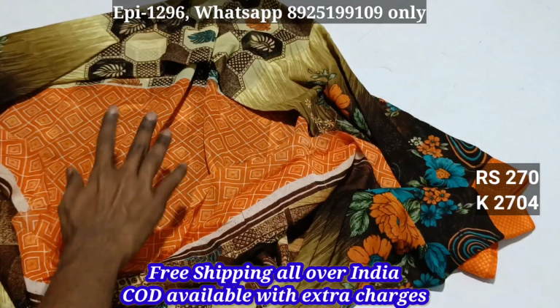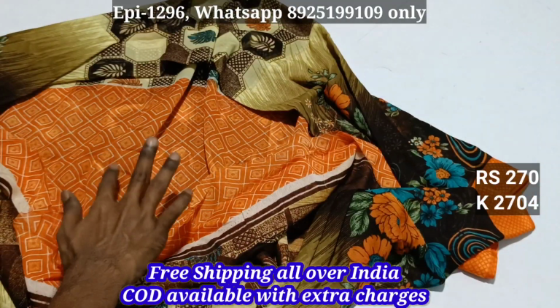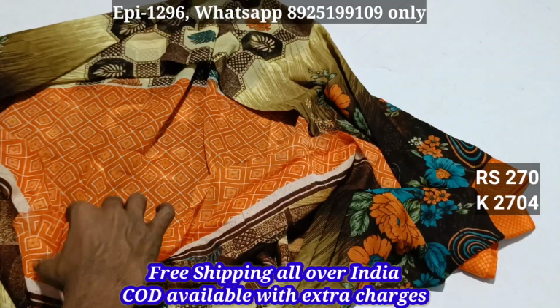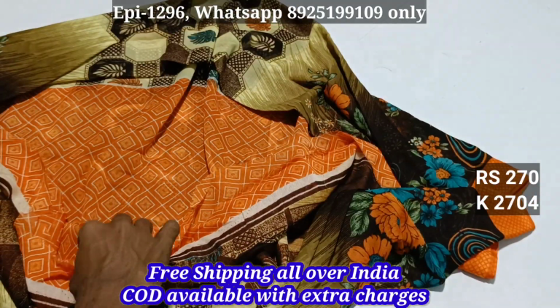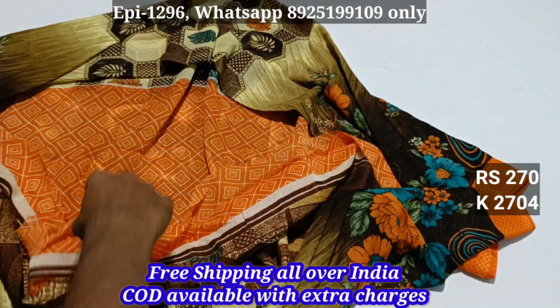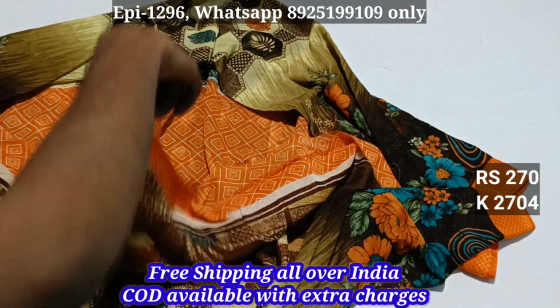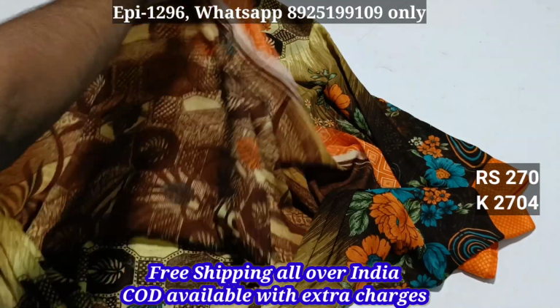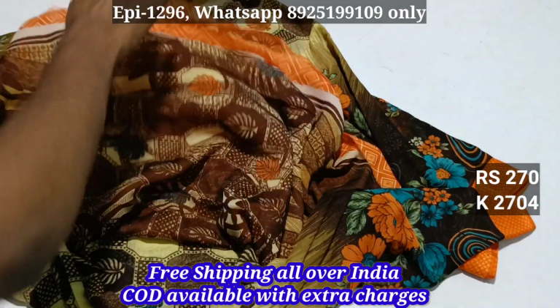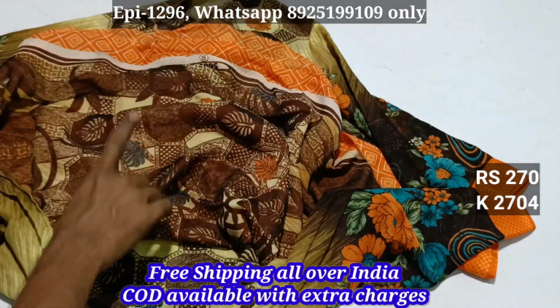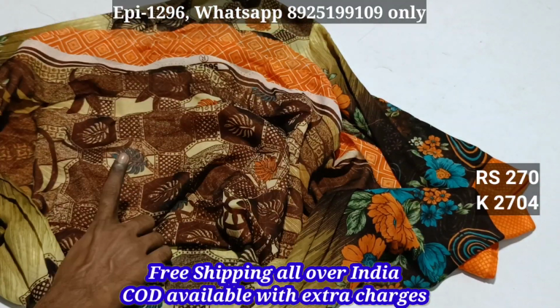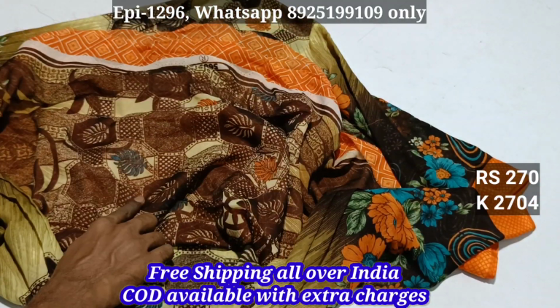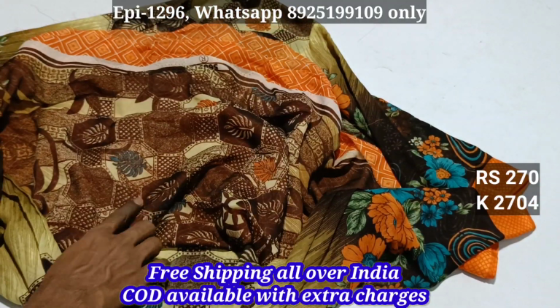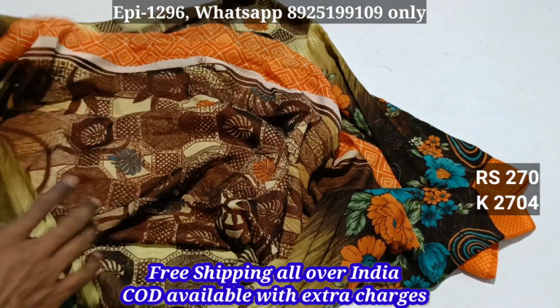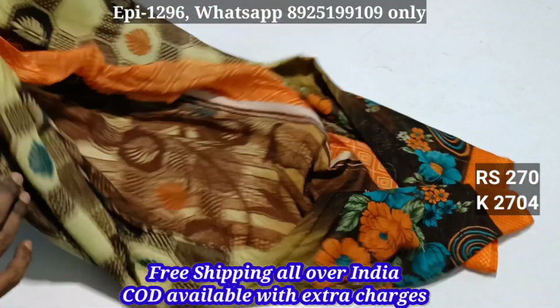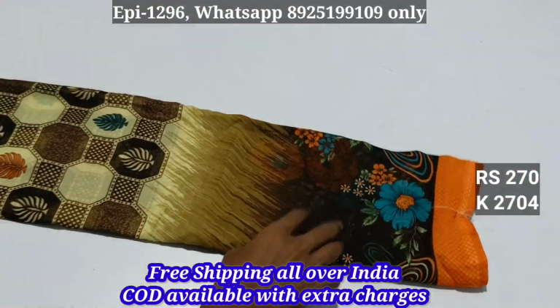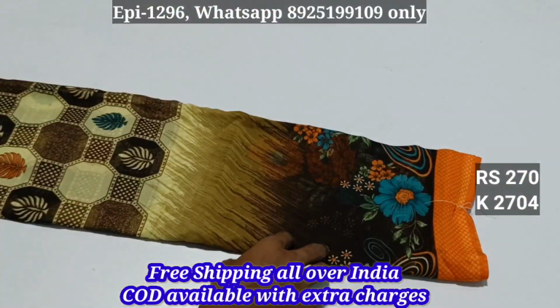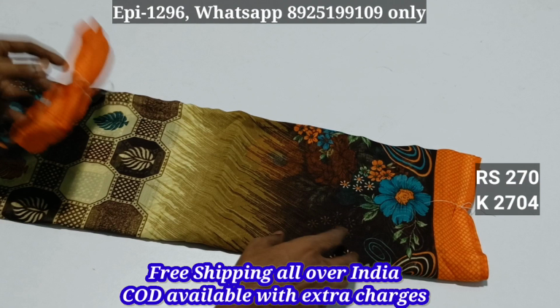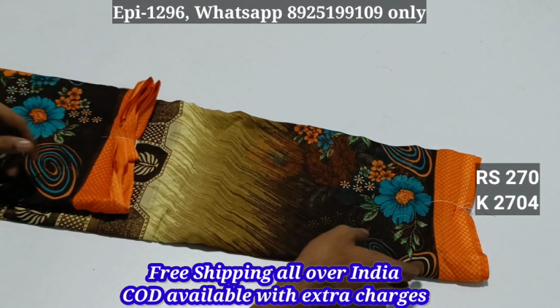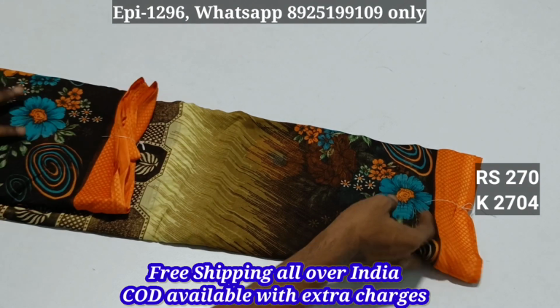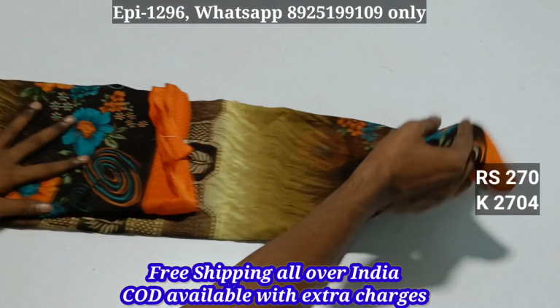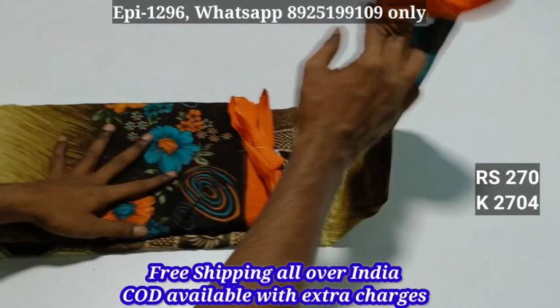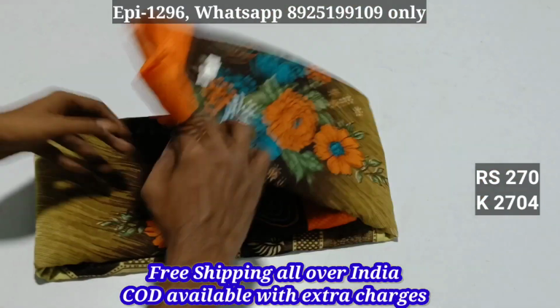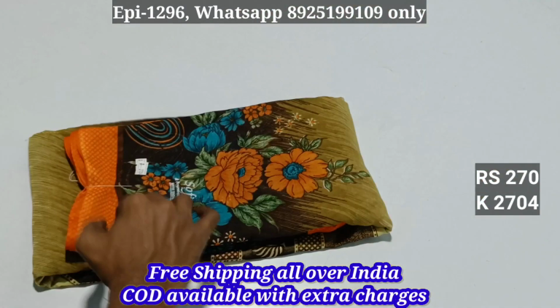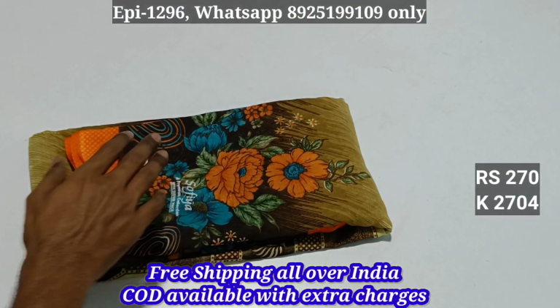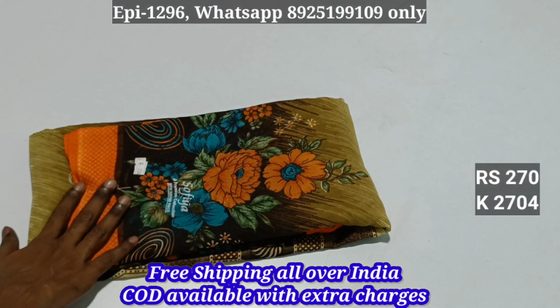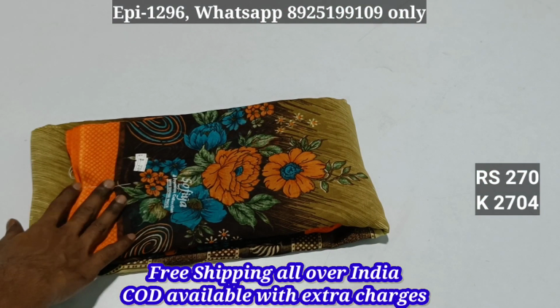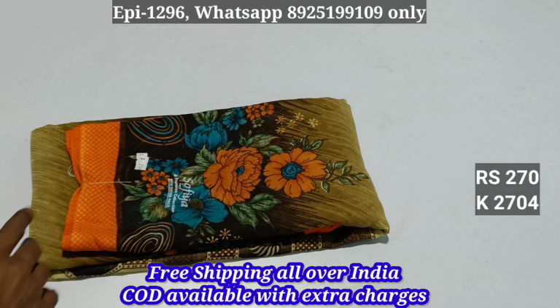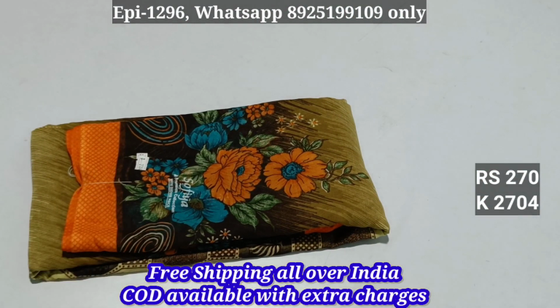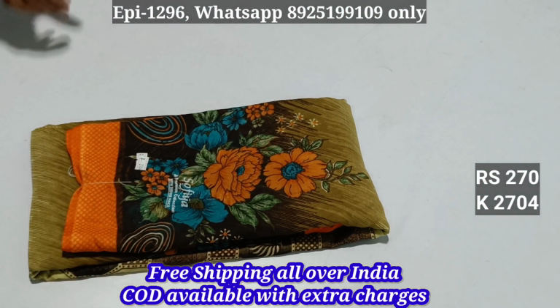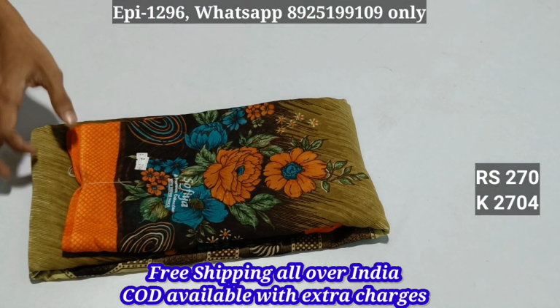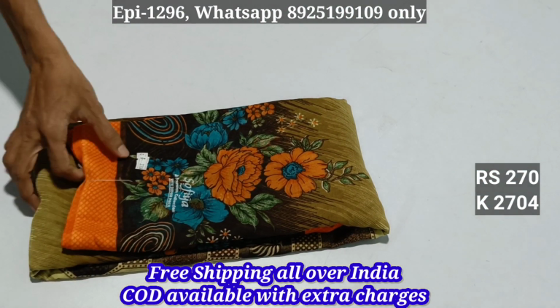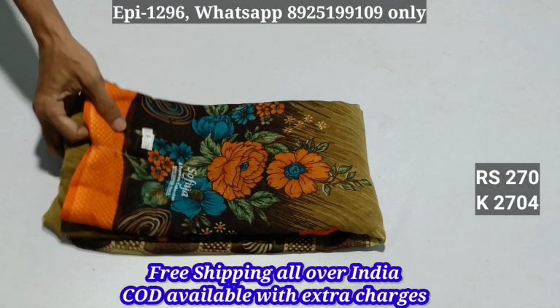This is a blouse. This is a pallu. I'm going to give you a better collection.